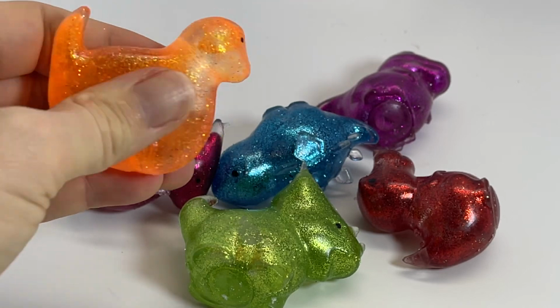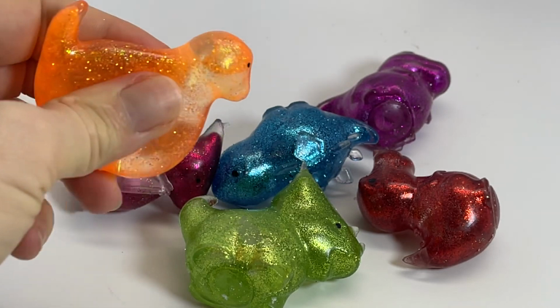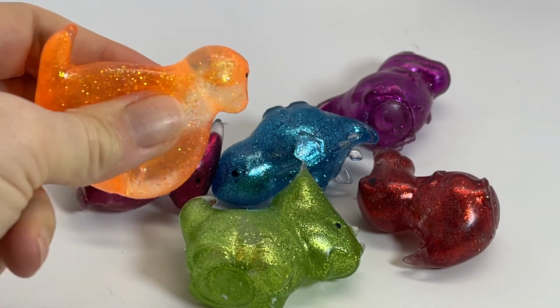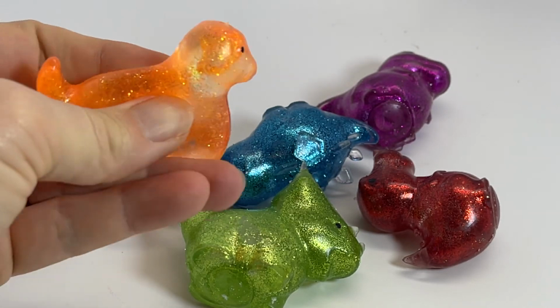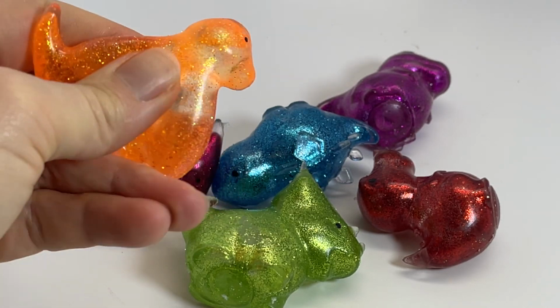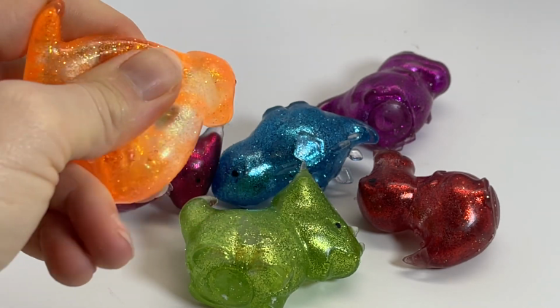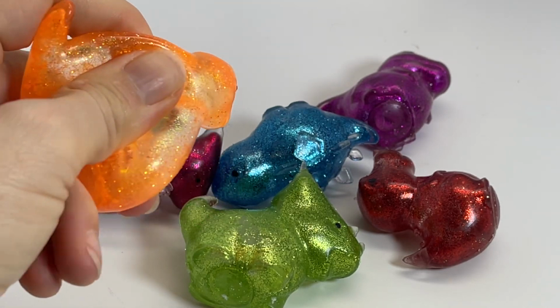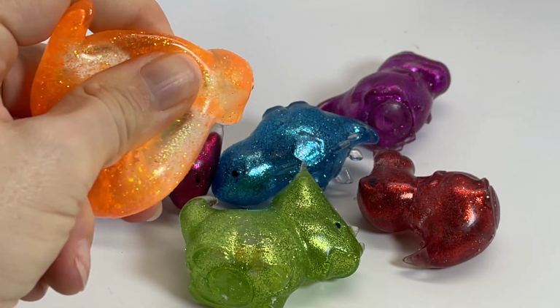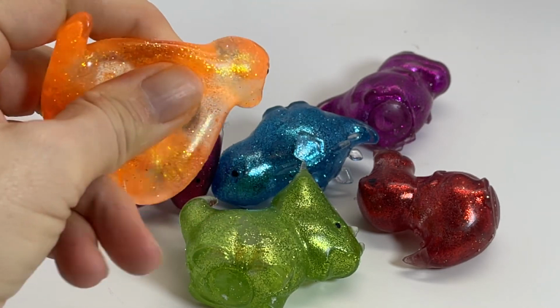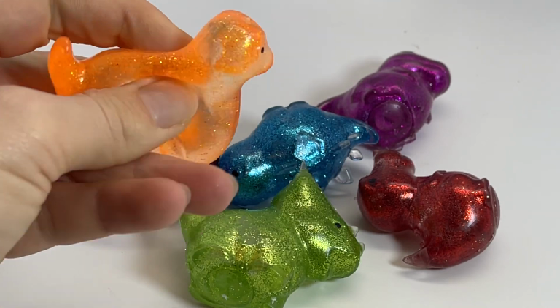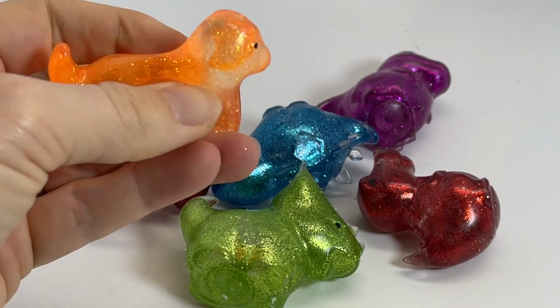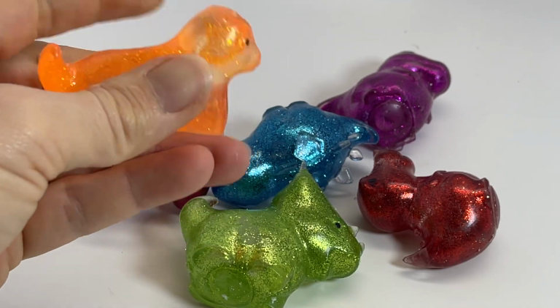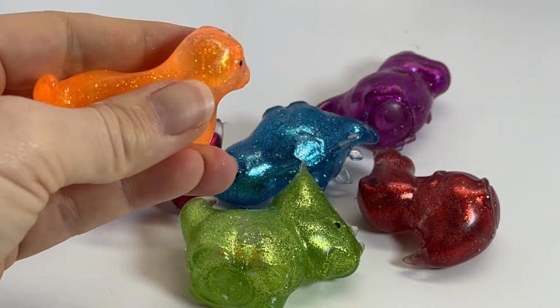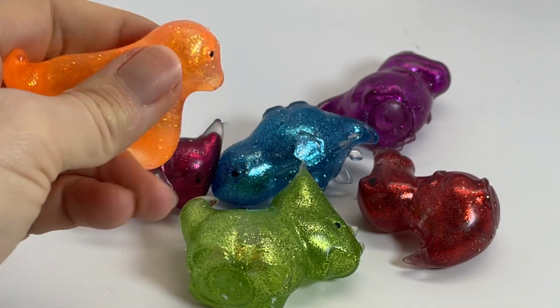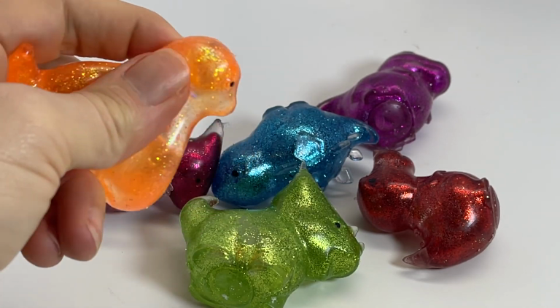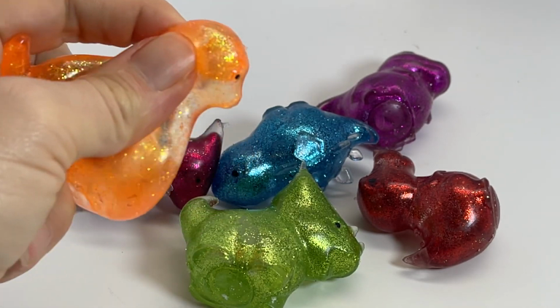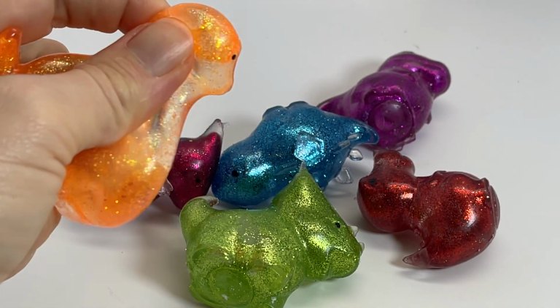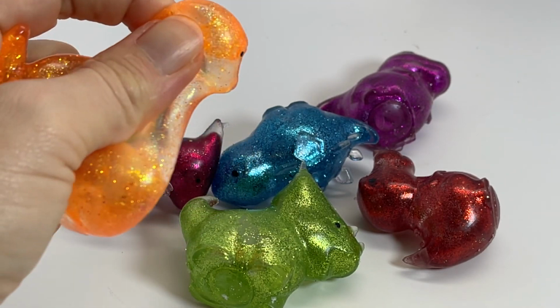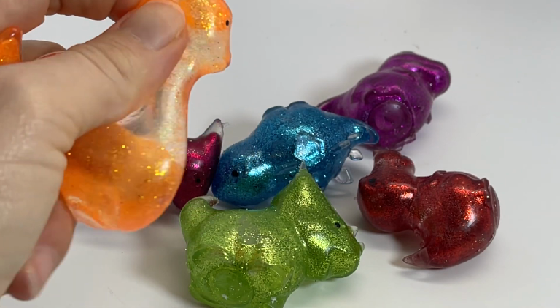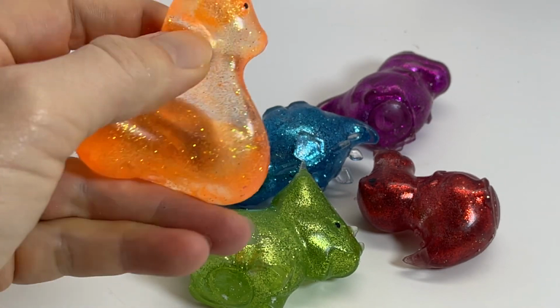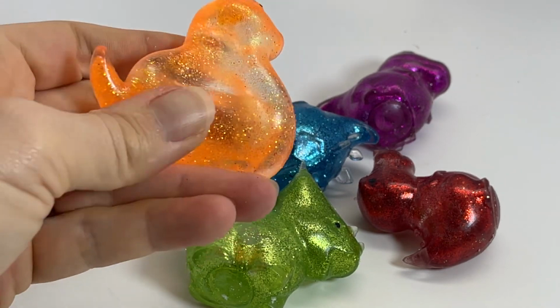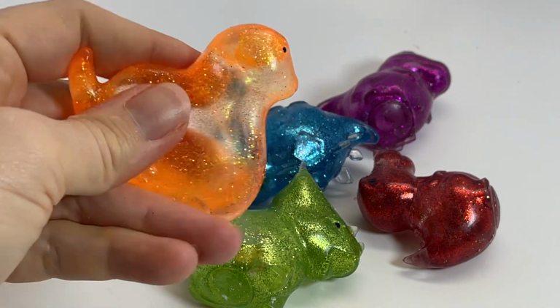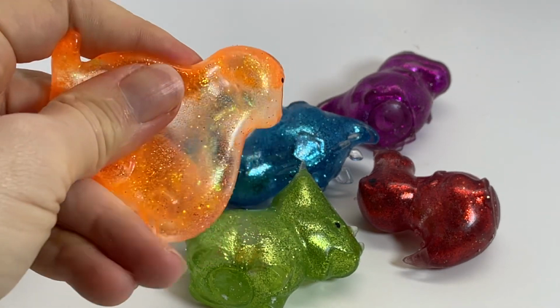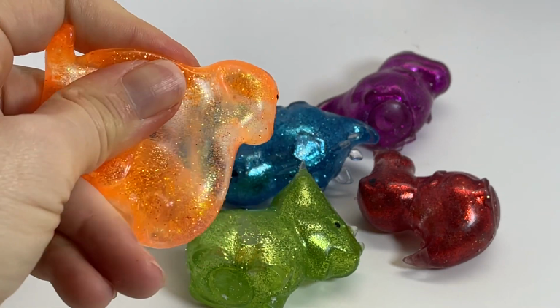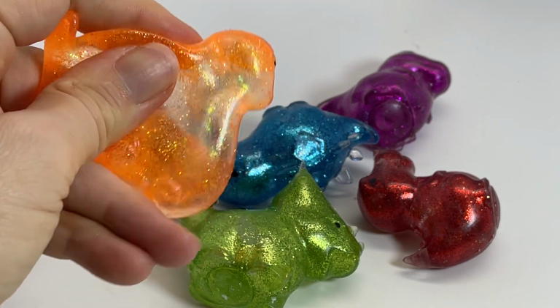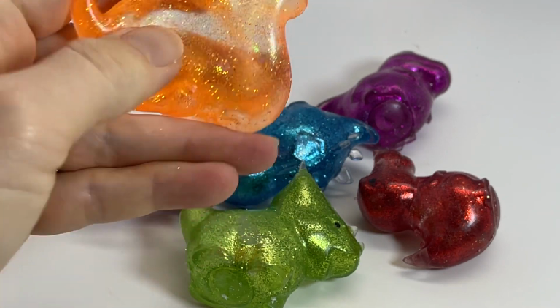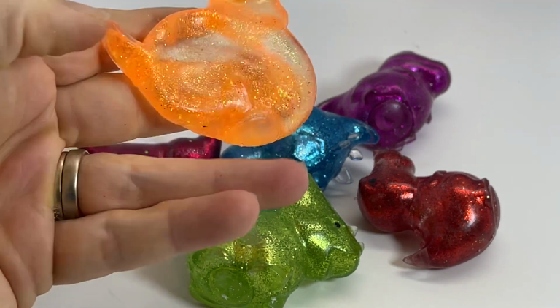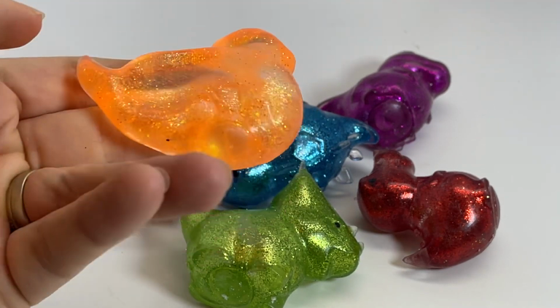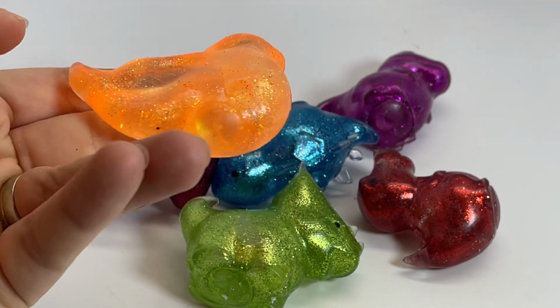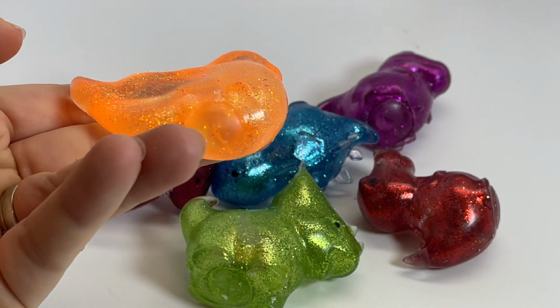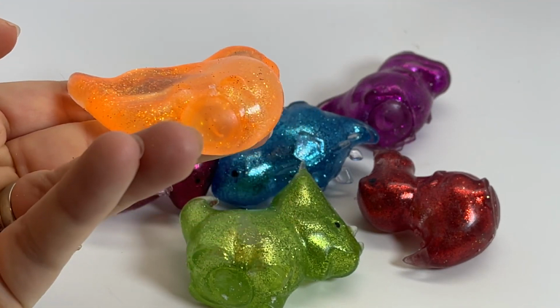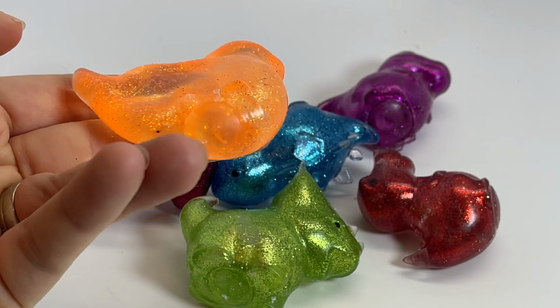They're really stretchy, they're fun. I love Sugar Balls, they're pretty amazing.